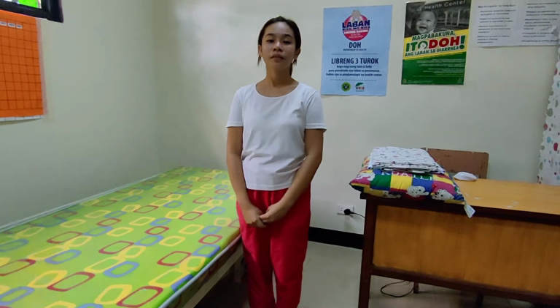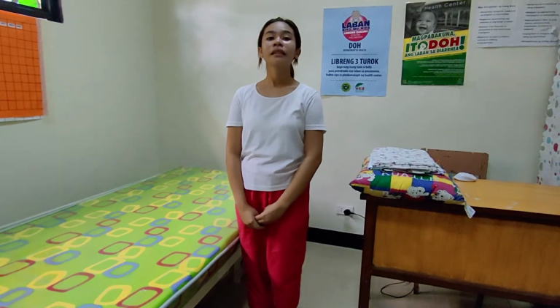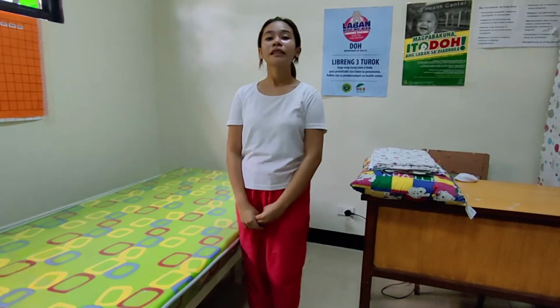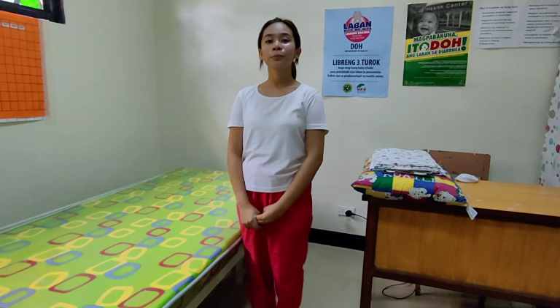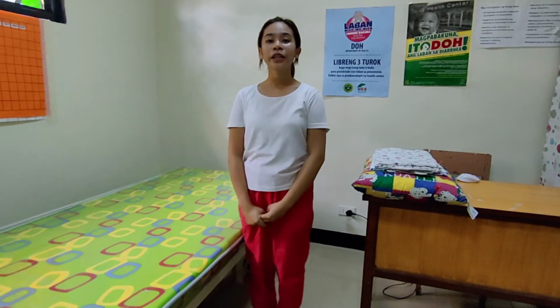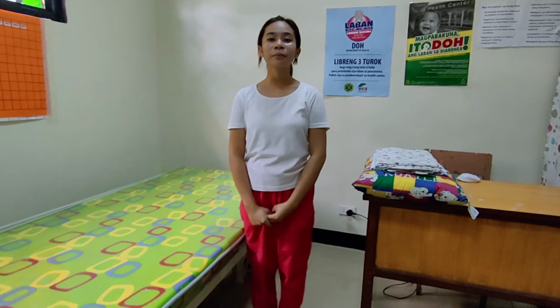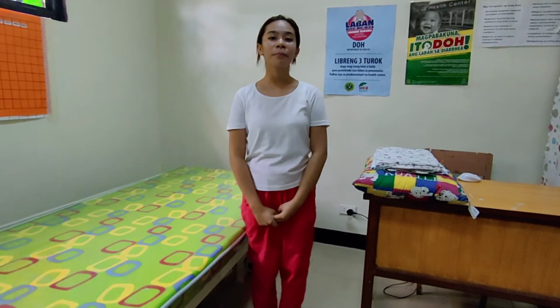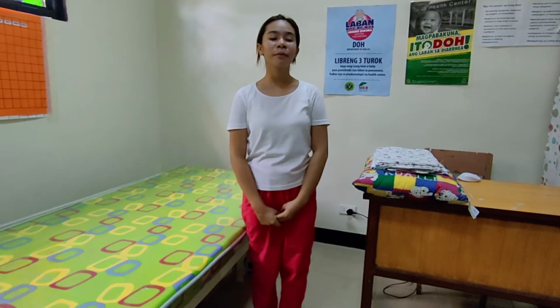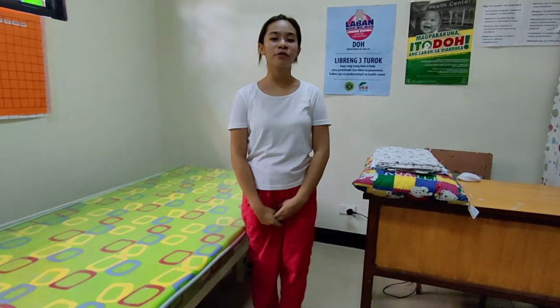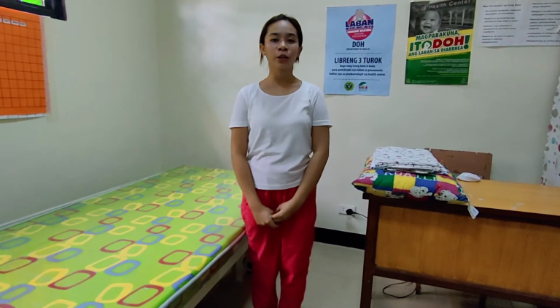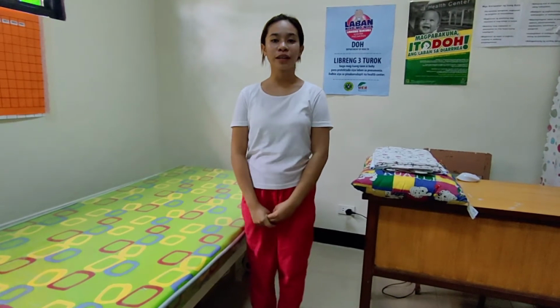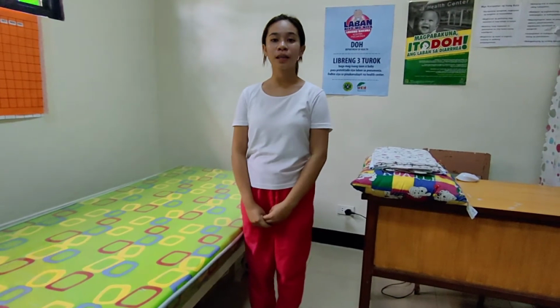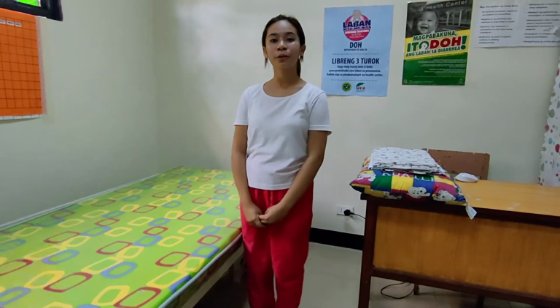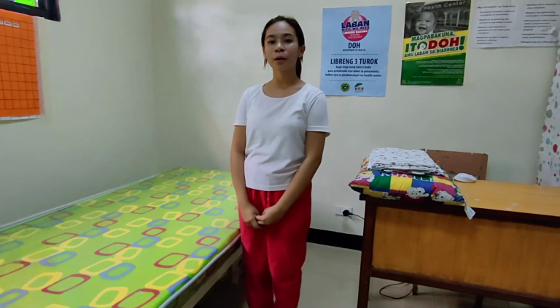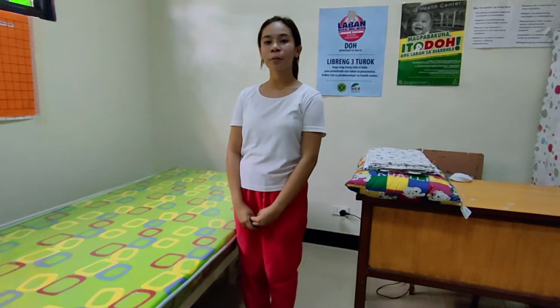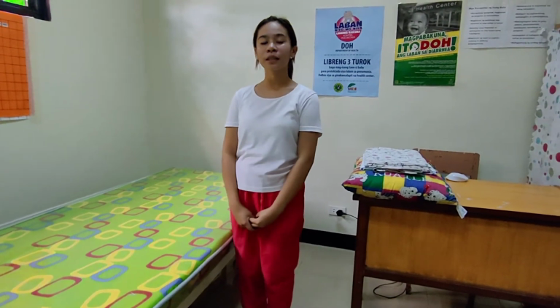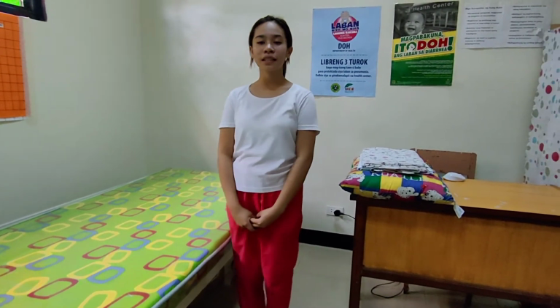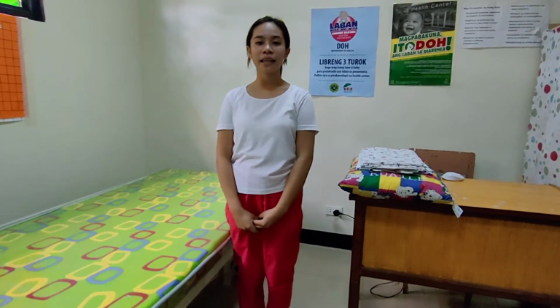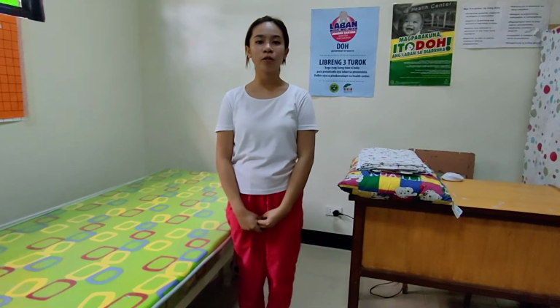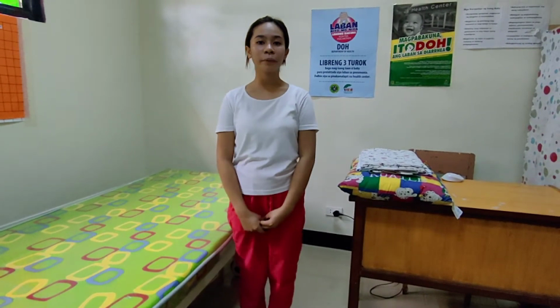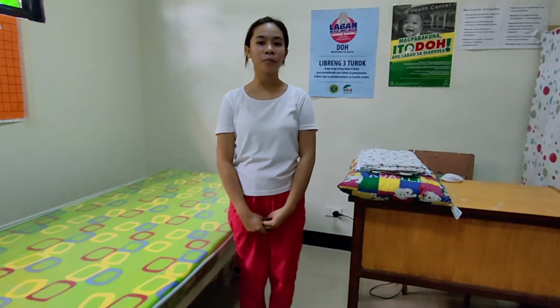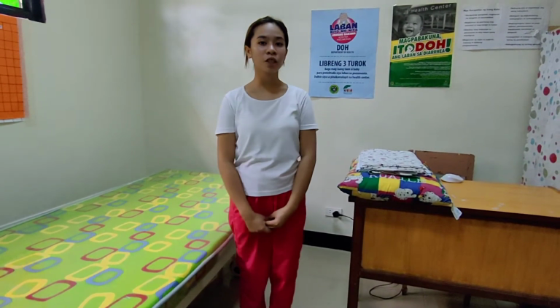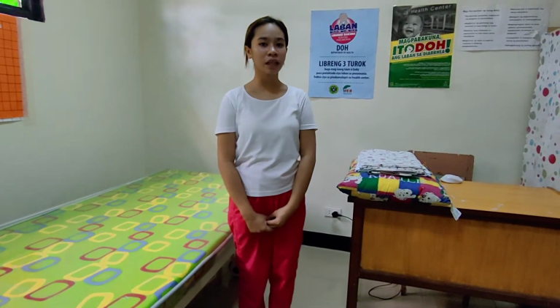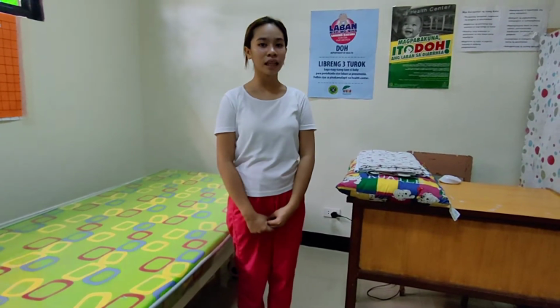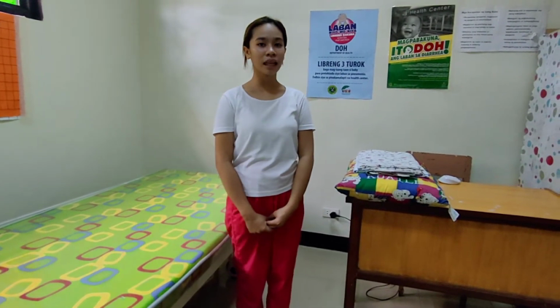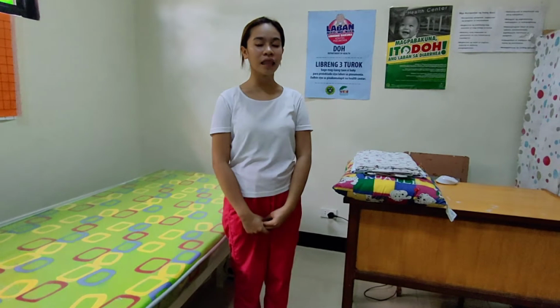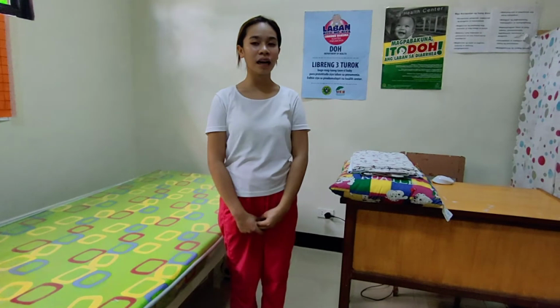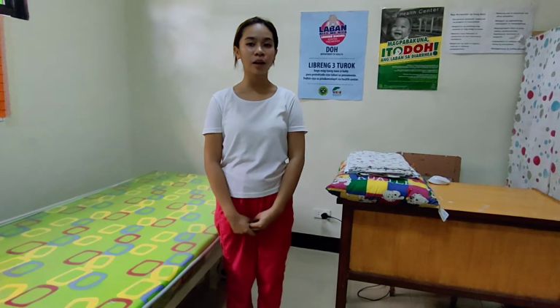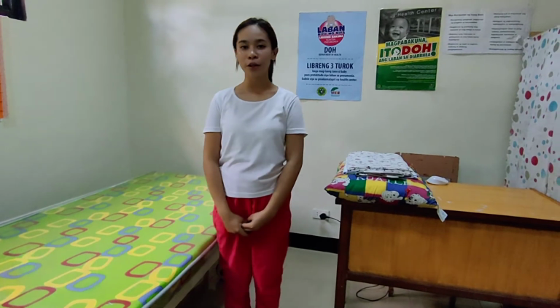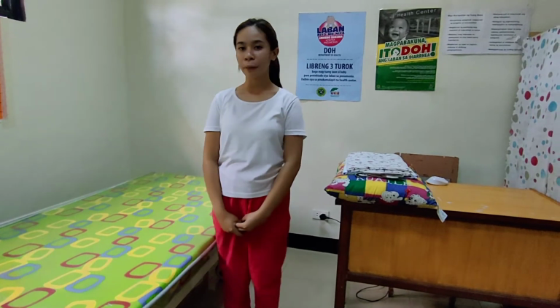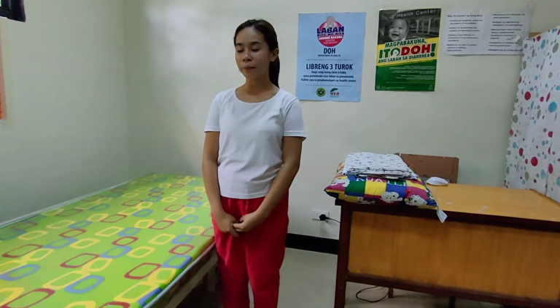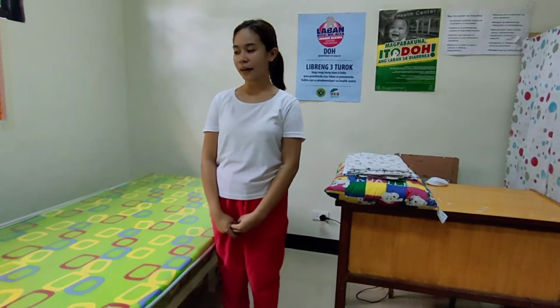Good morning, Ma'am. I'm Yvonne Grace. I'm Di Barbo and today I will be demonstrating the unoccupied bed.